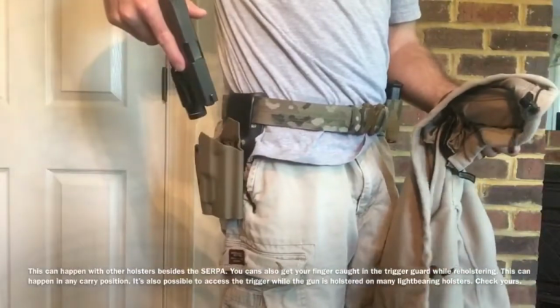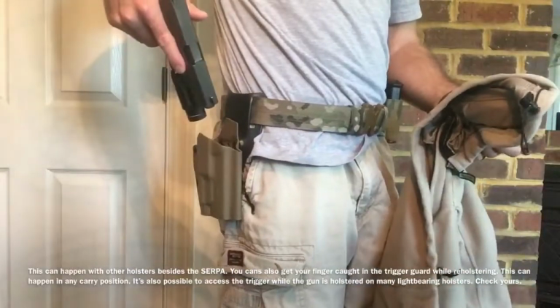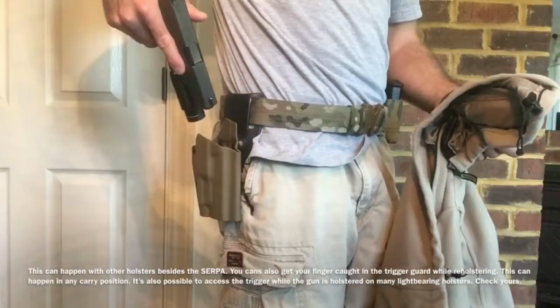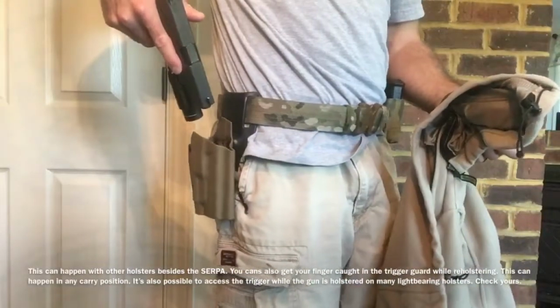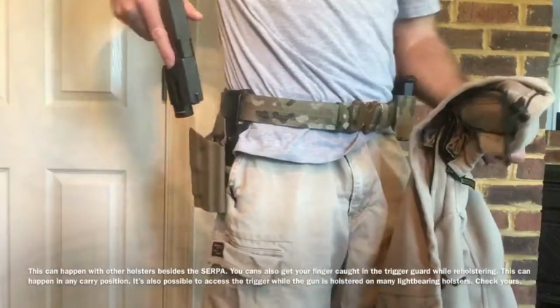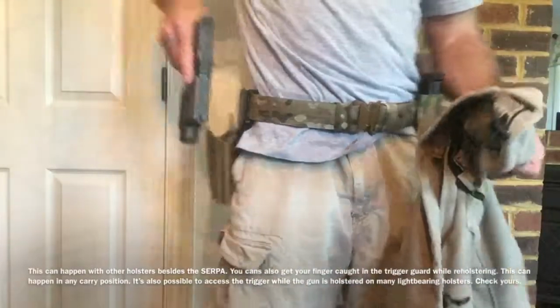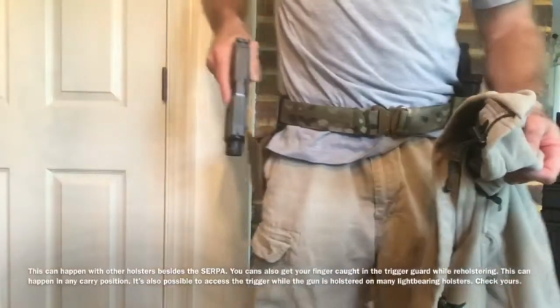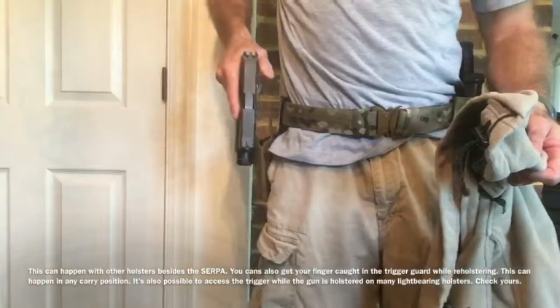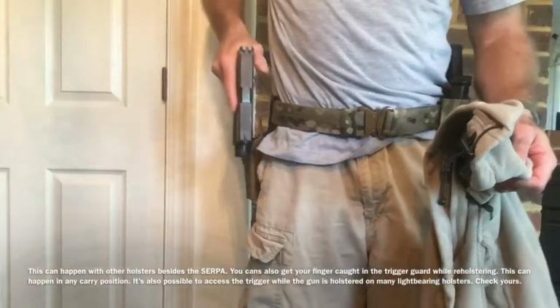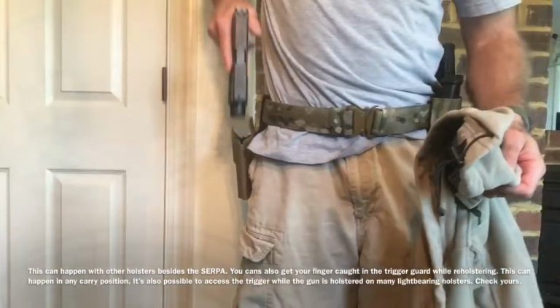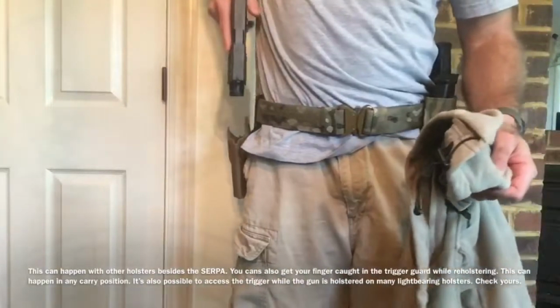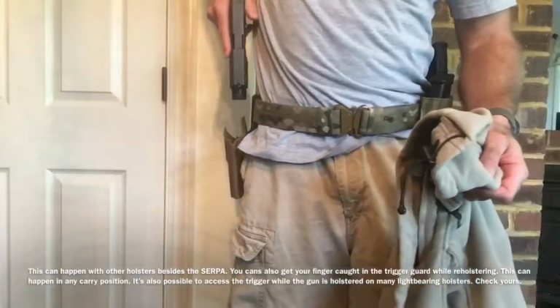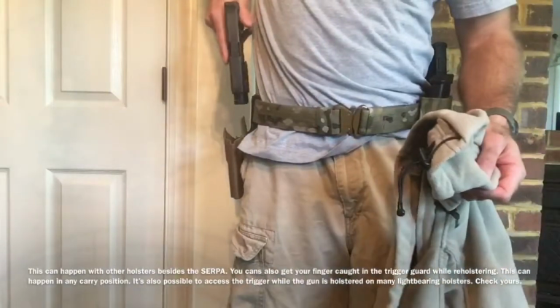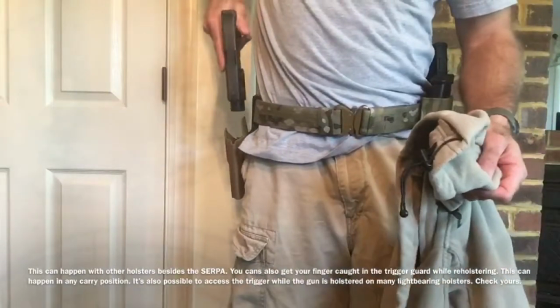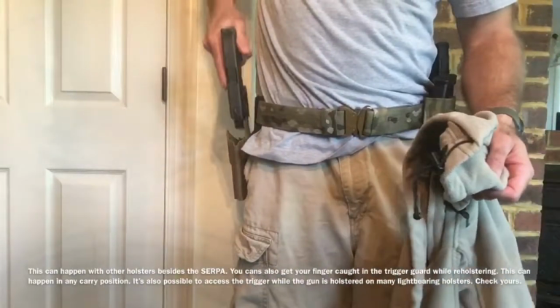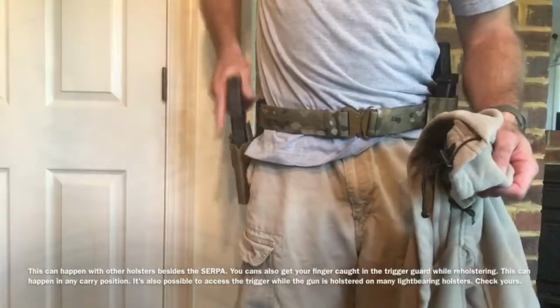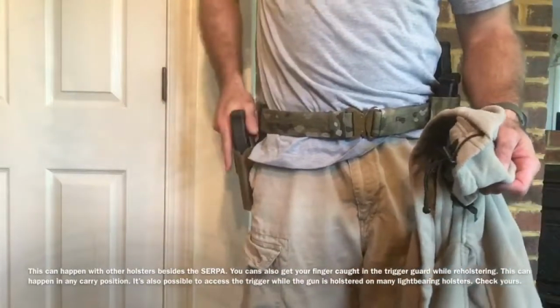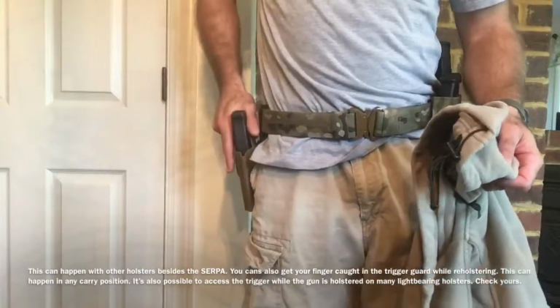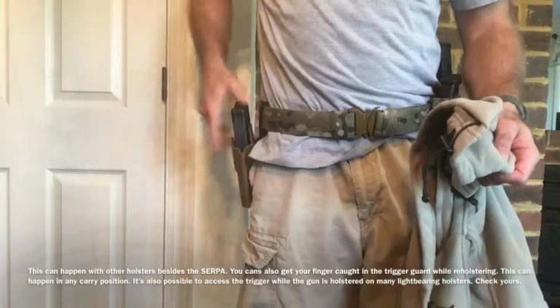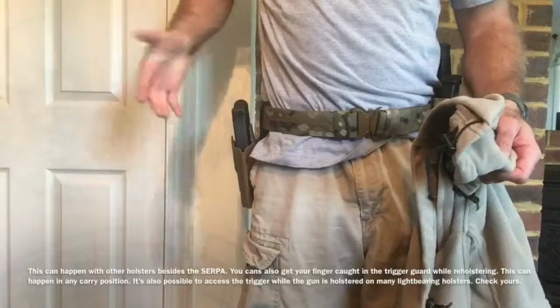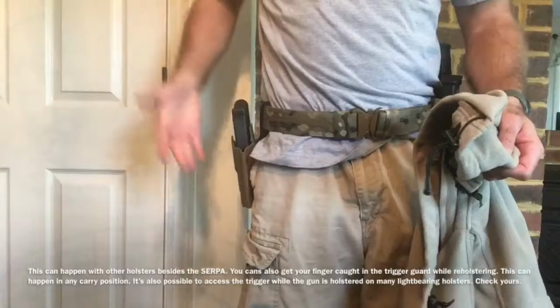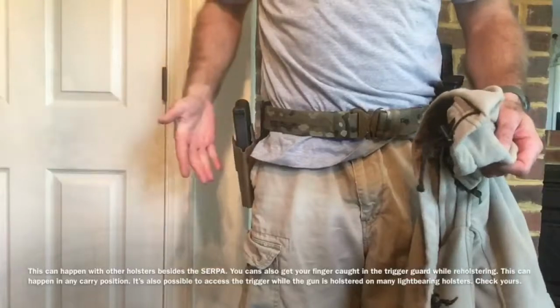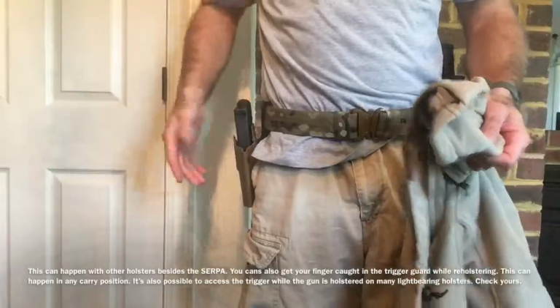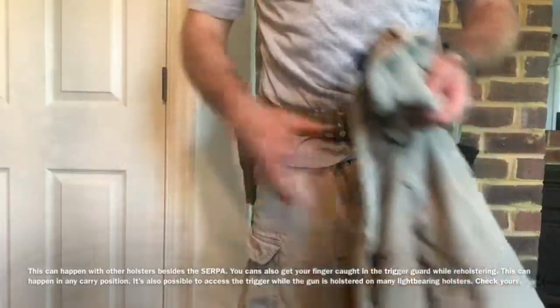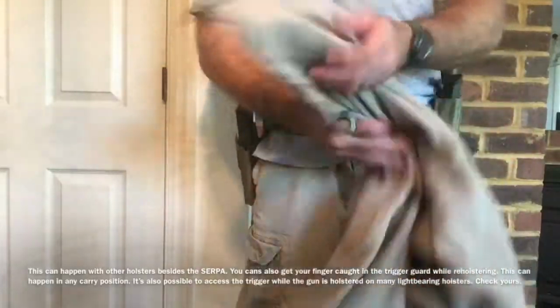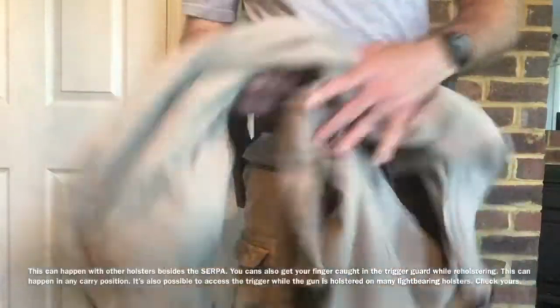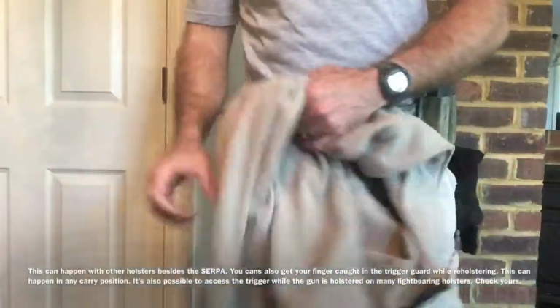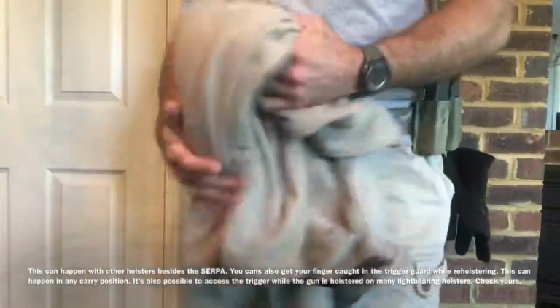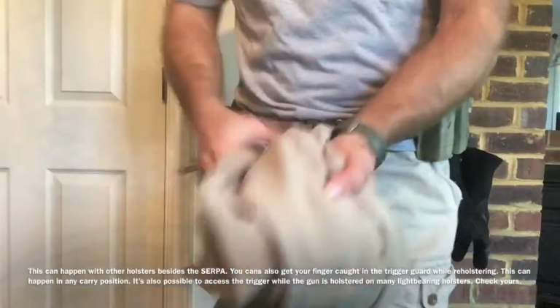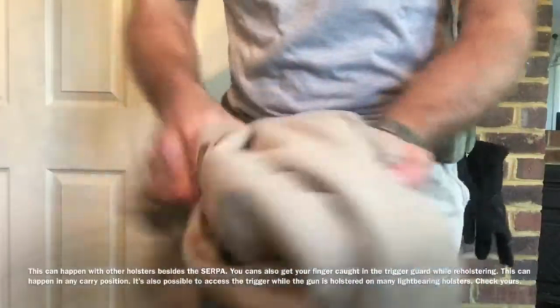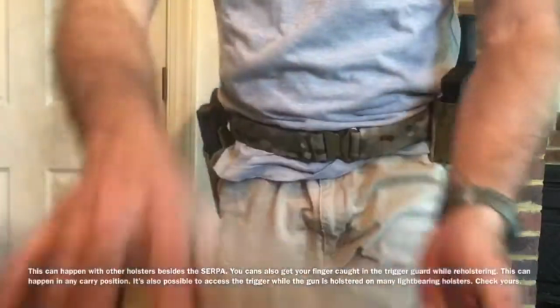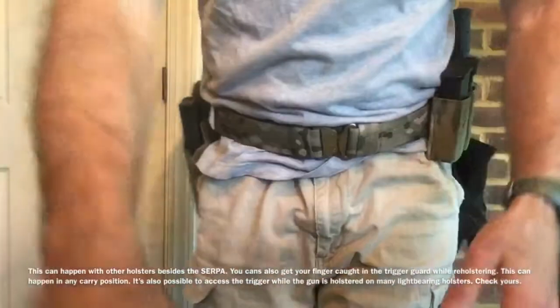So you want to be aware of that. Don't point the gun towards yourself. Pick the gun up, put it straight in - you can look at the holster. There's no harm to that.